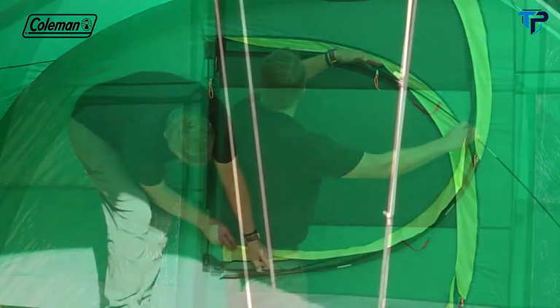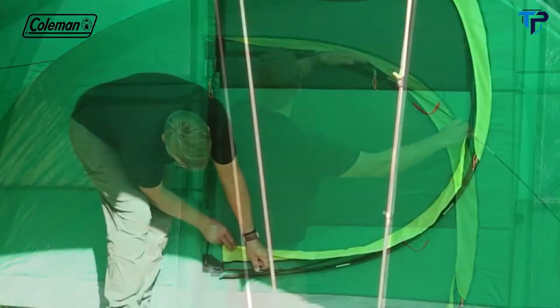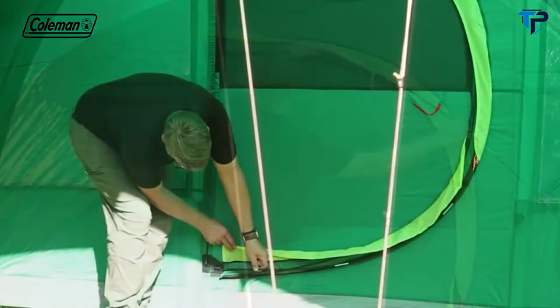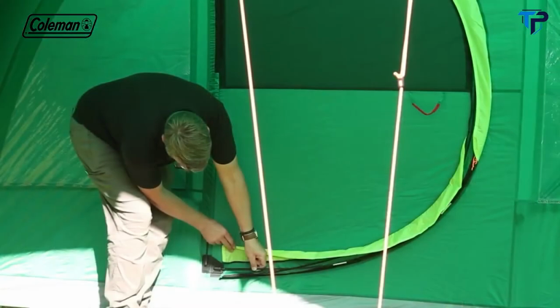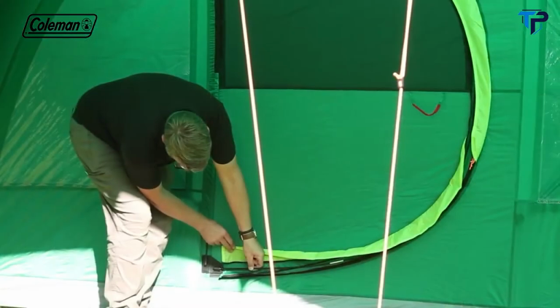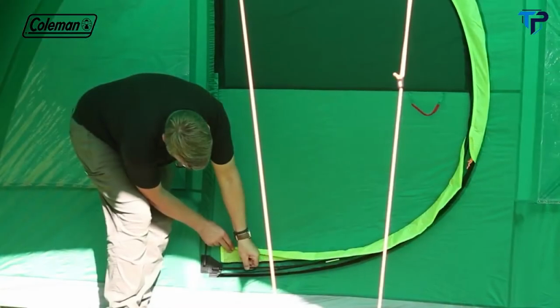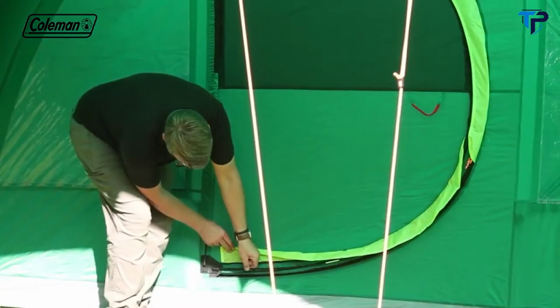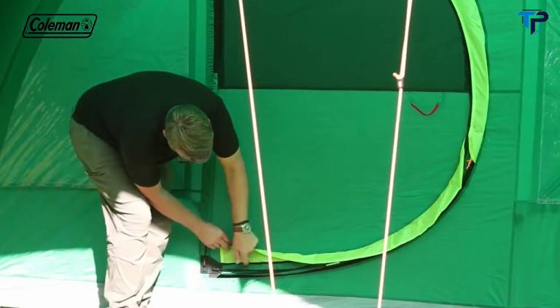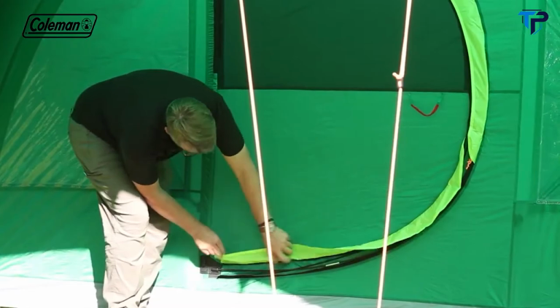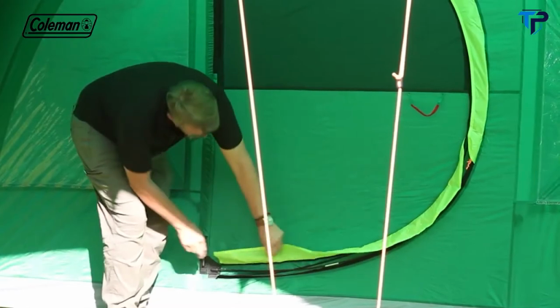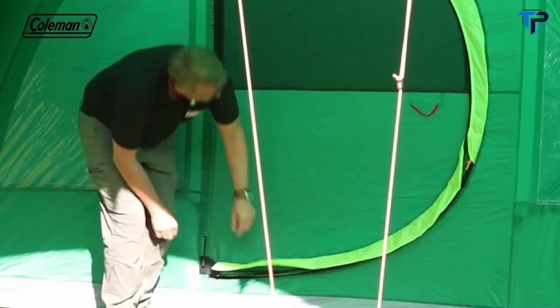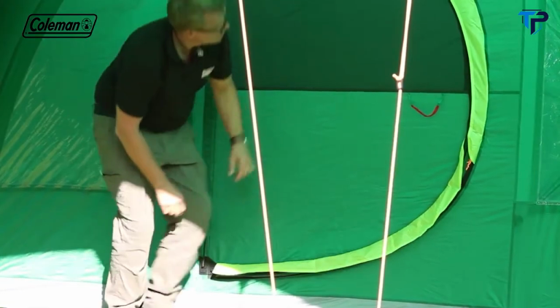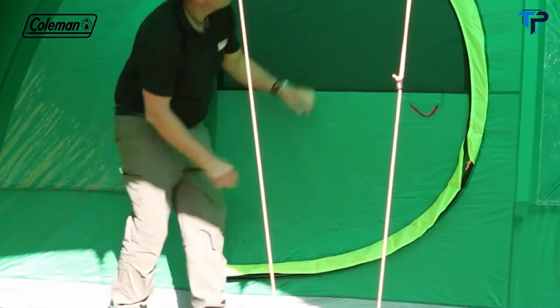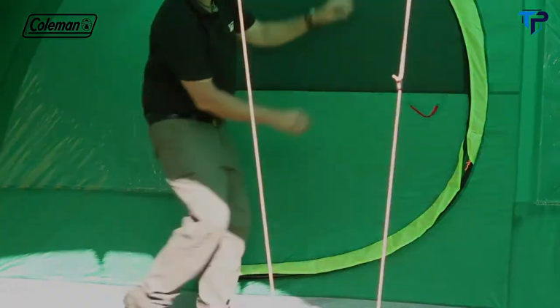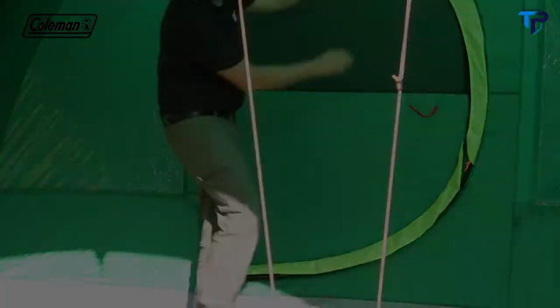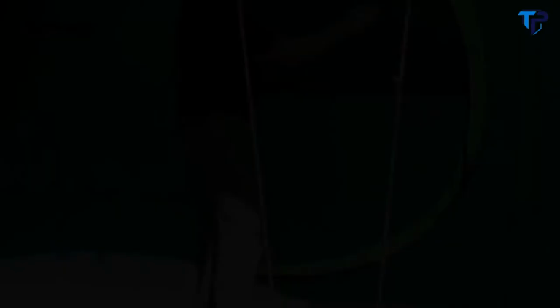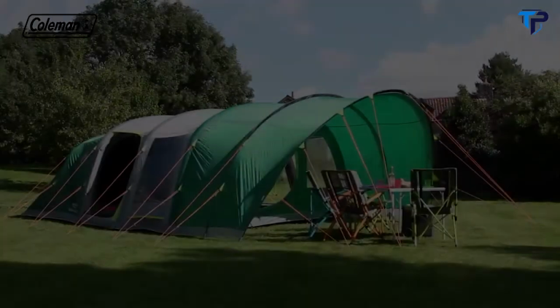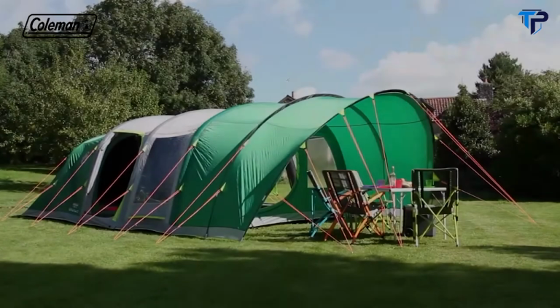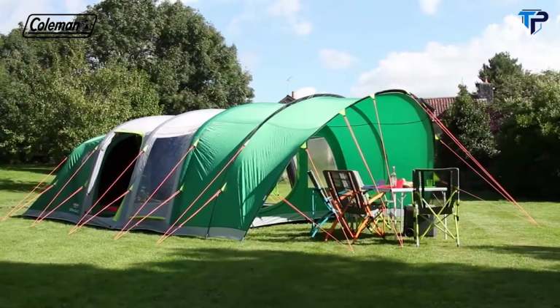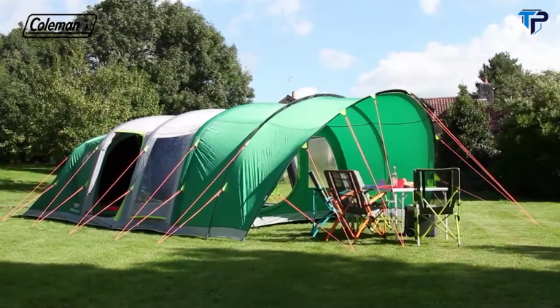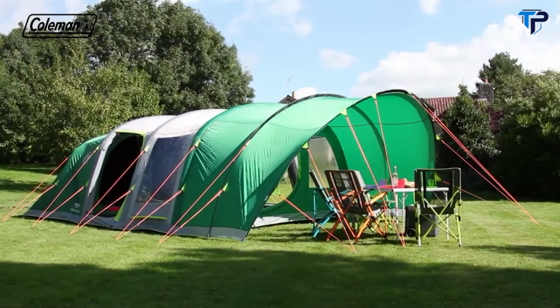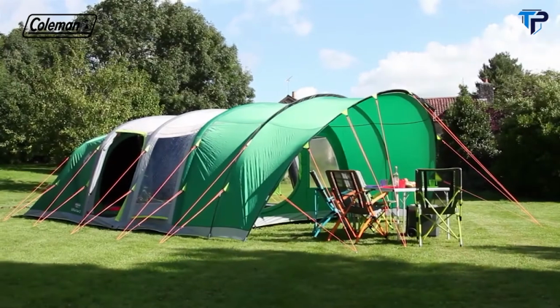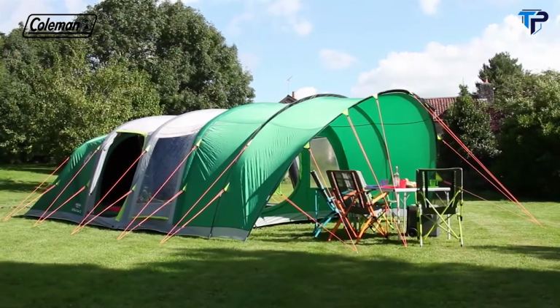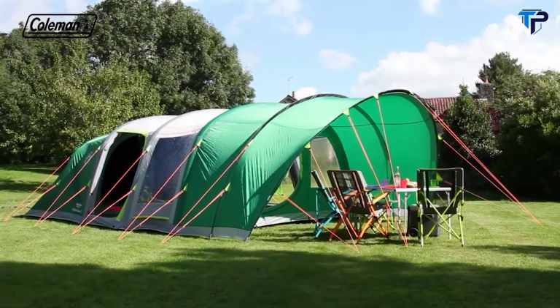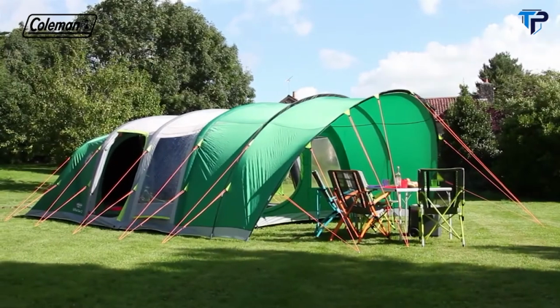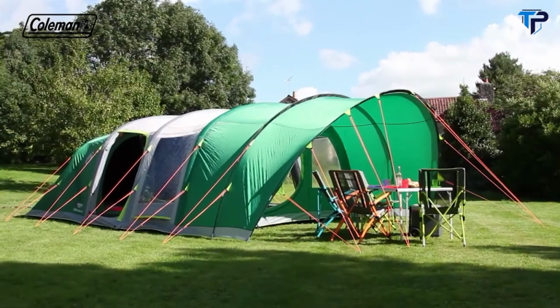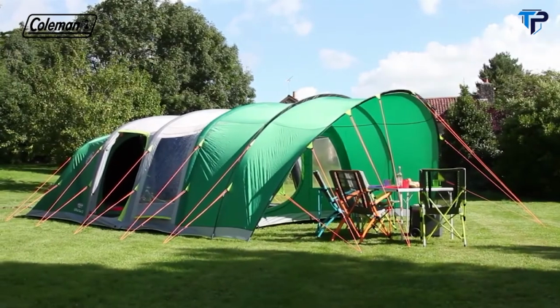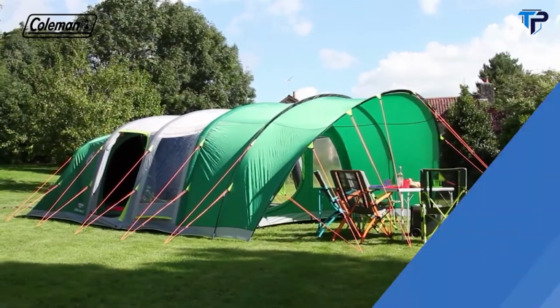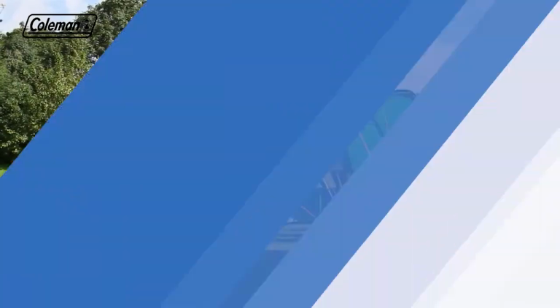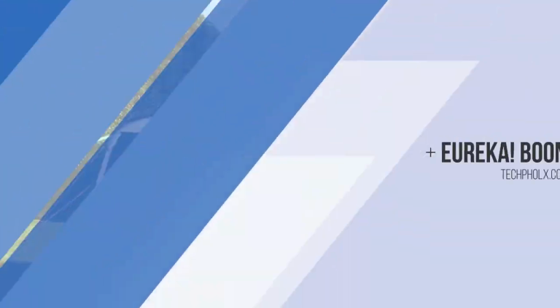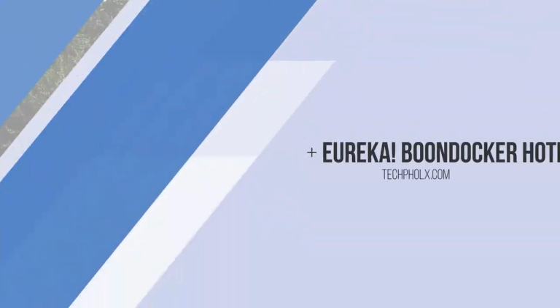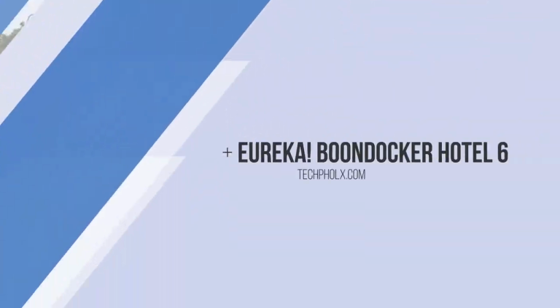The Coleman Fast Pitch Air Valdez 6XL — the ultimate in effortless camping luxury.